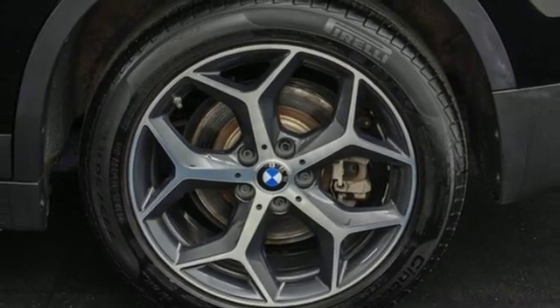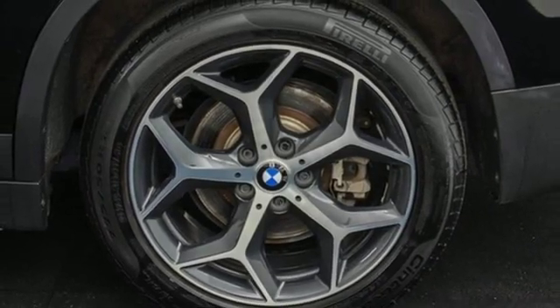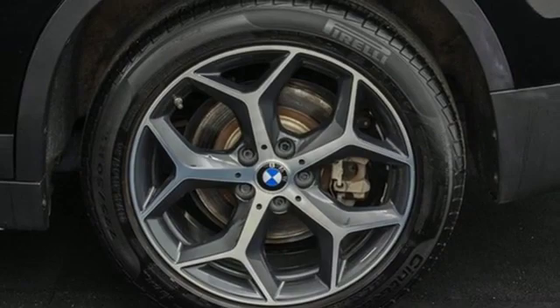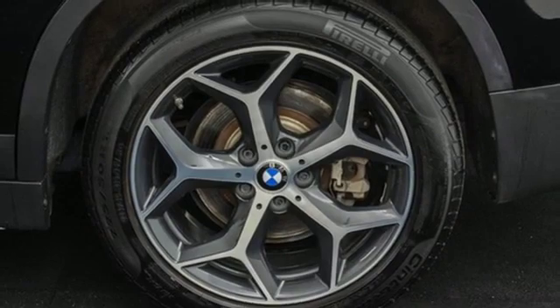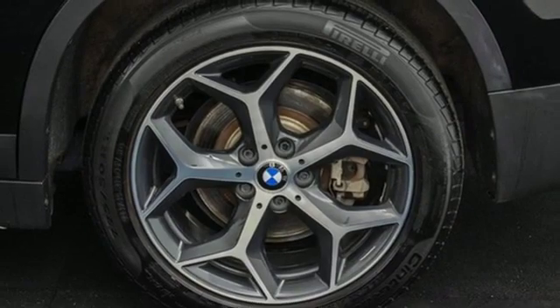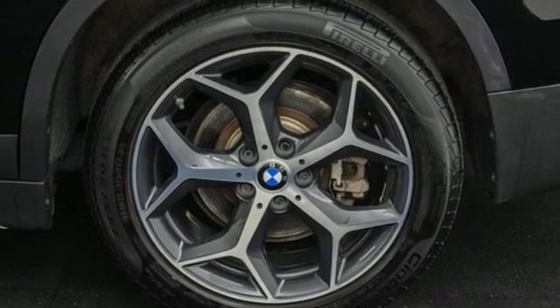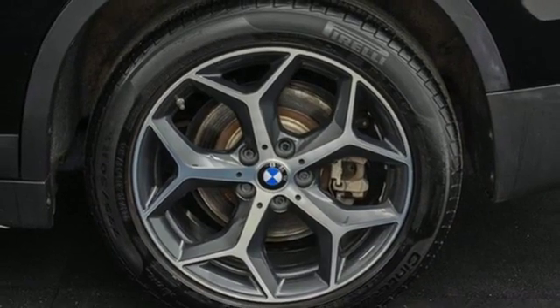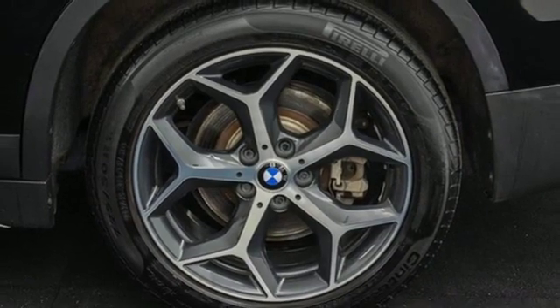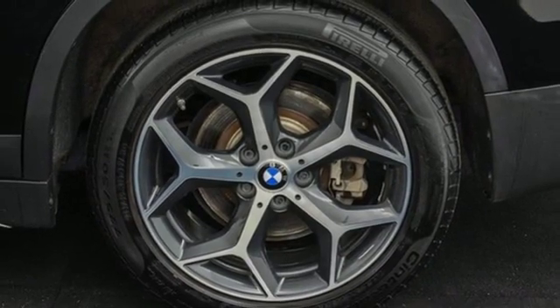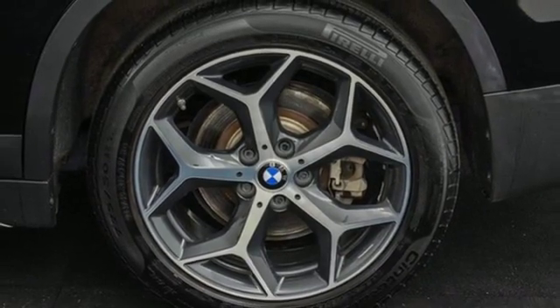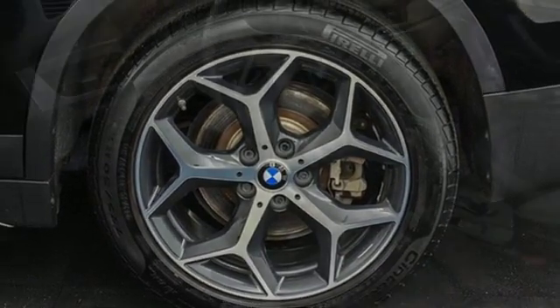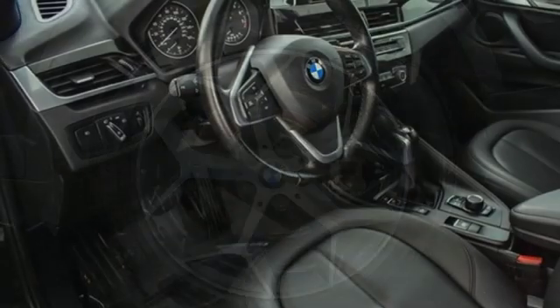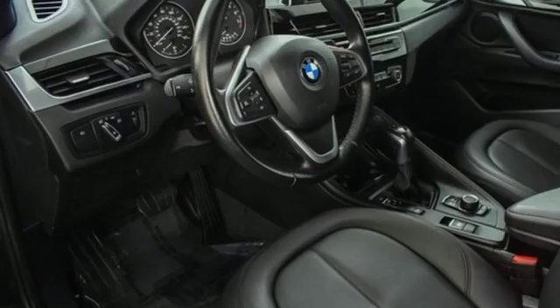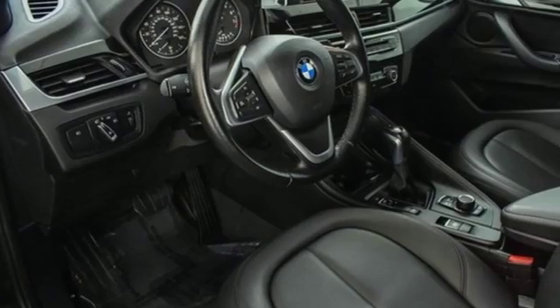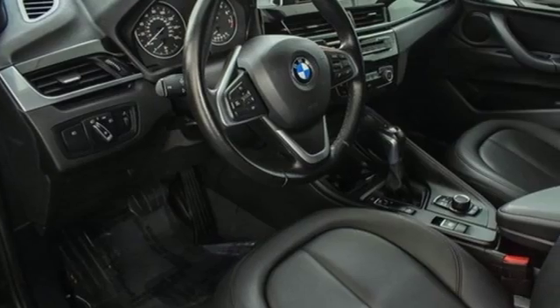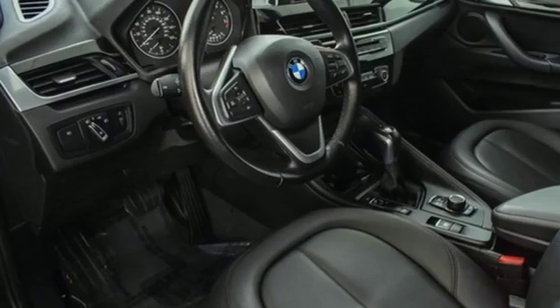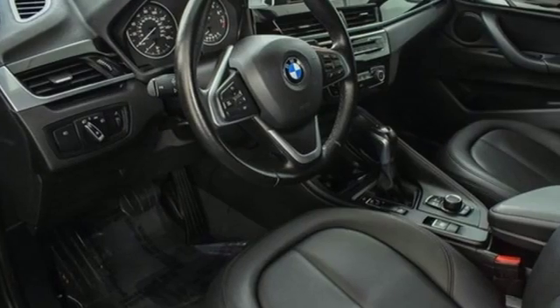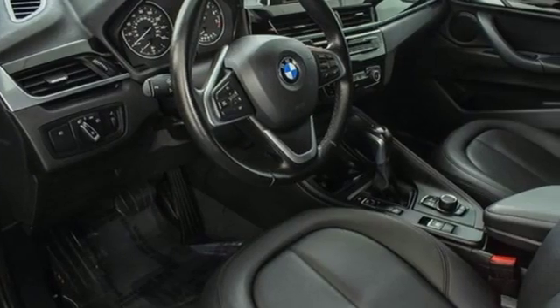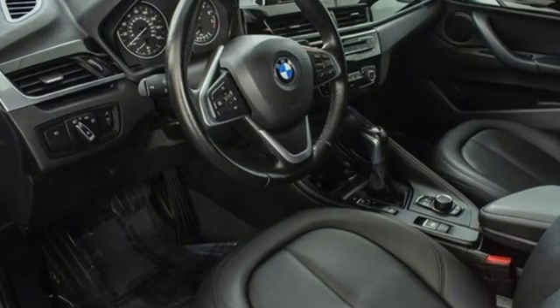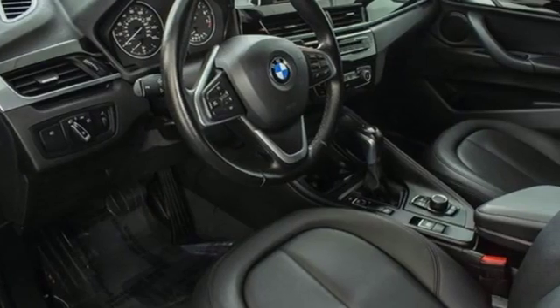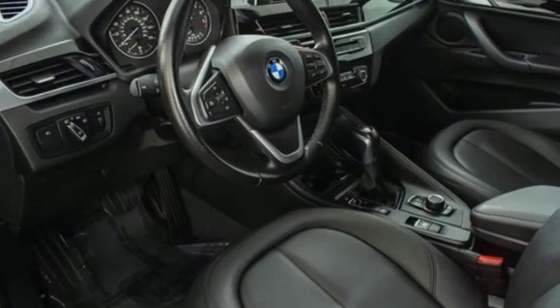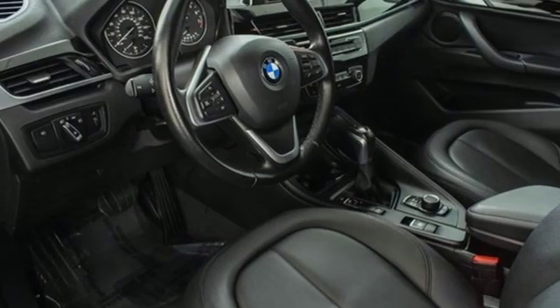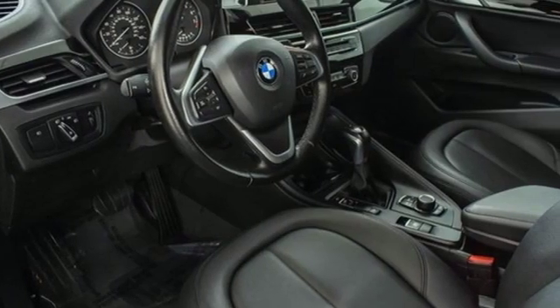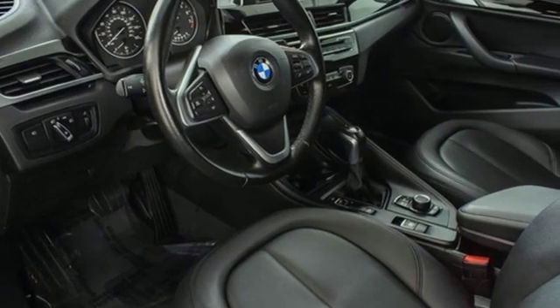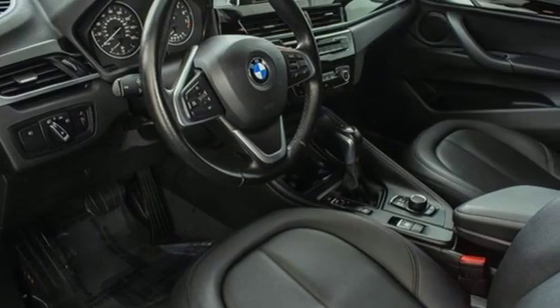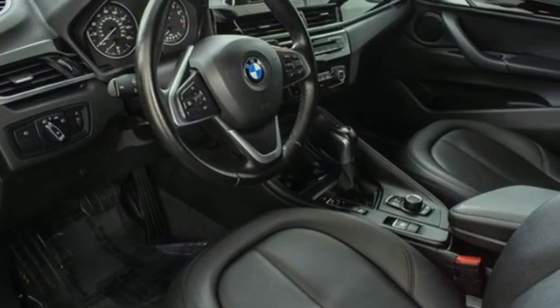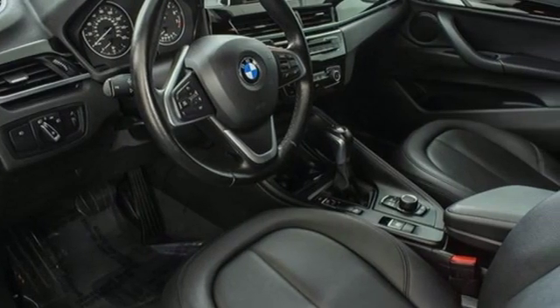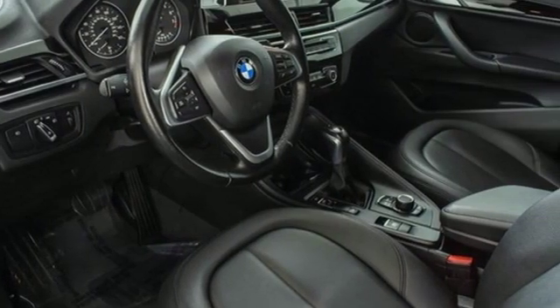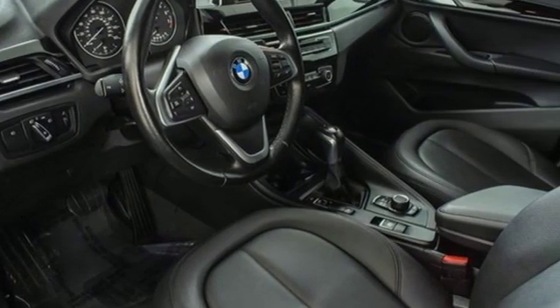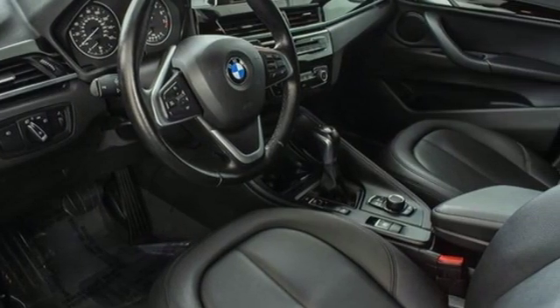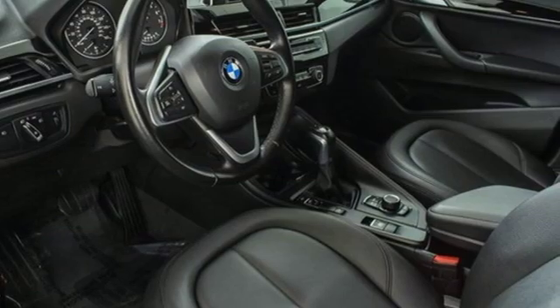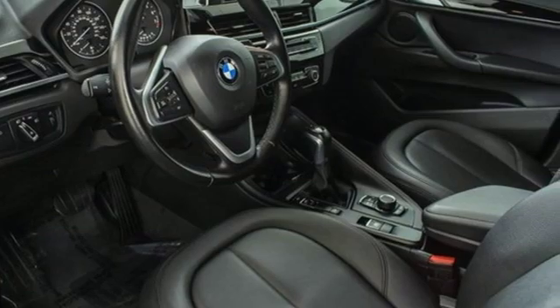For unbeatable performance and unmatched style, drive a BMW. Take it for a test drive today.